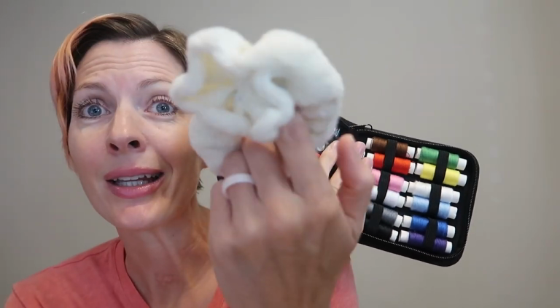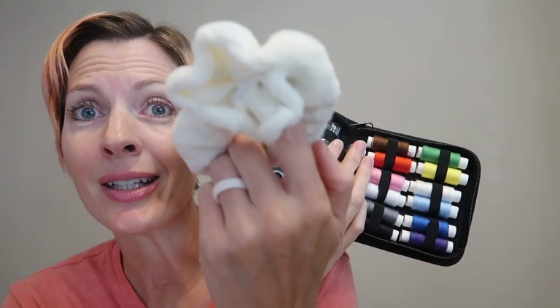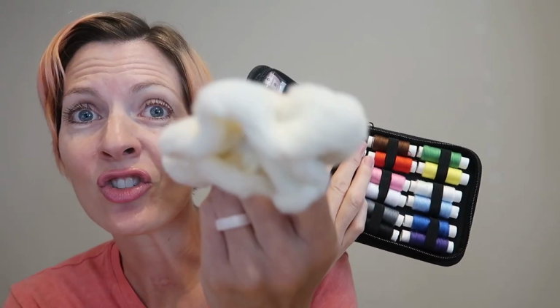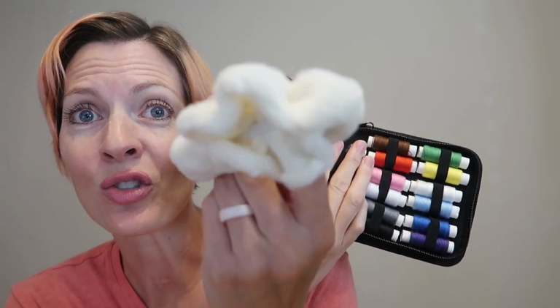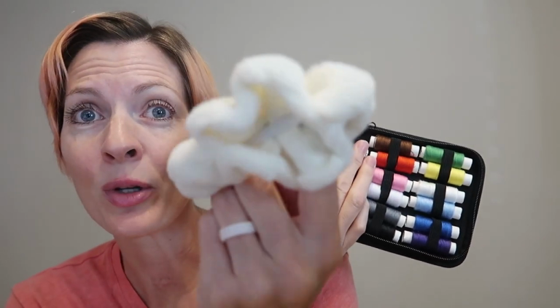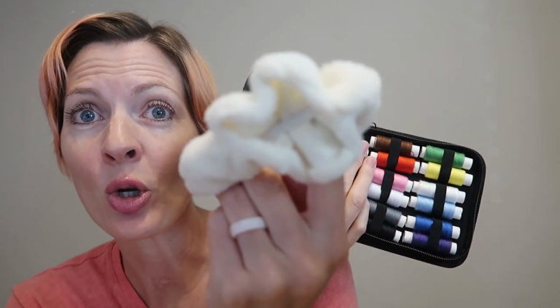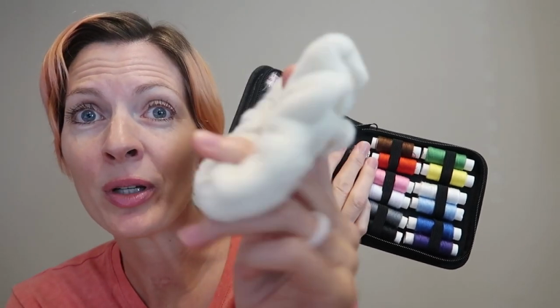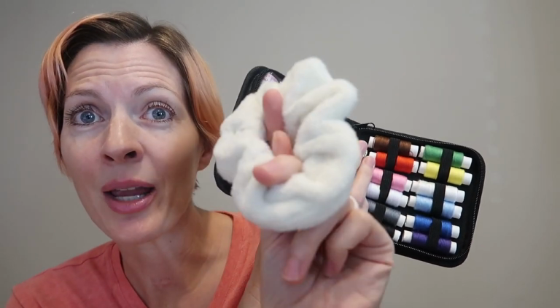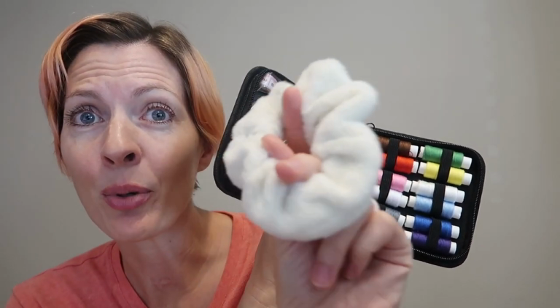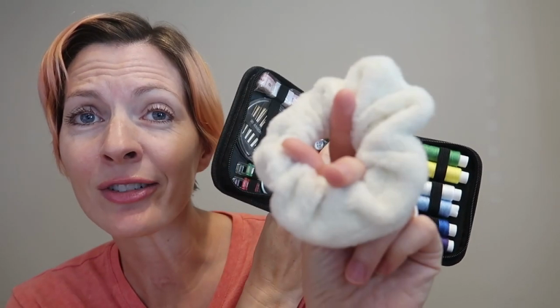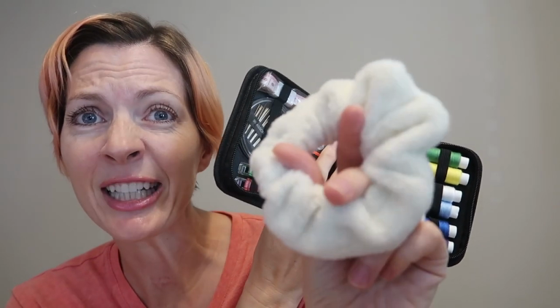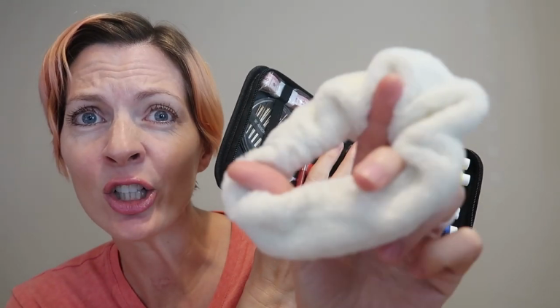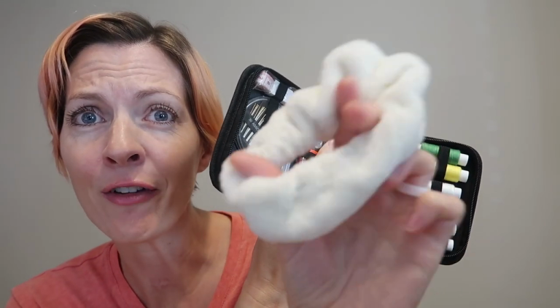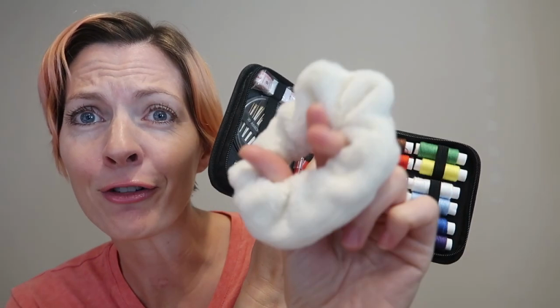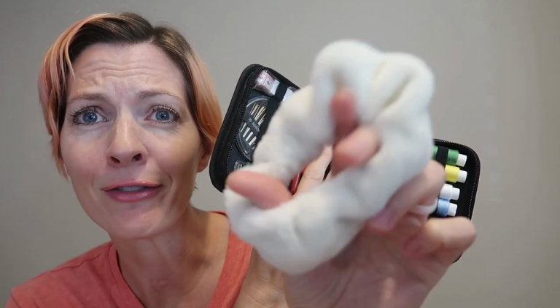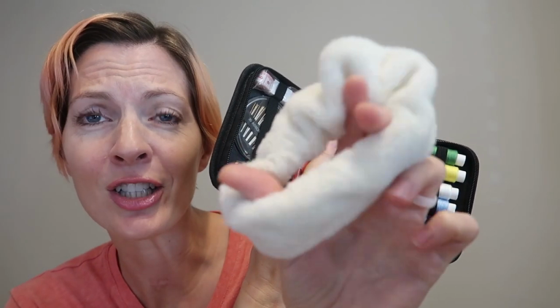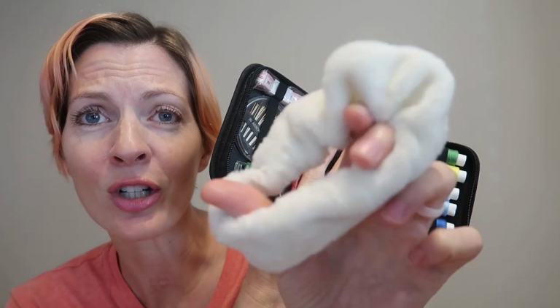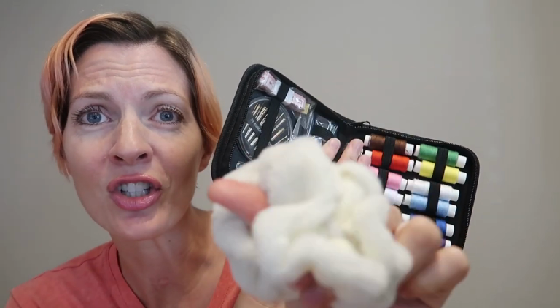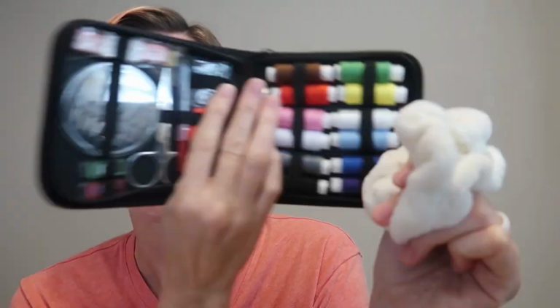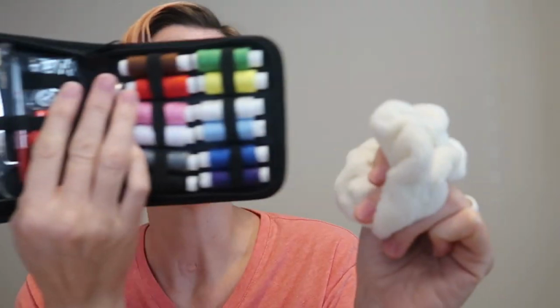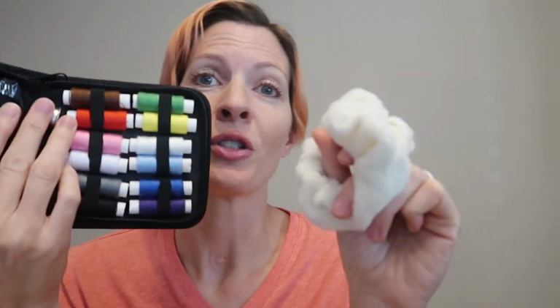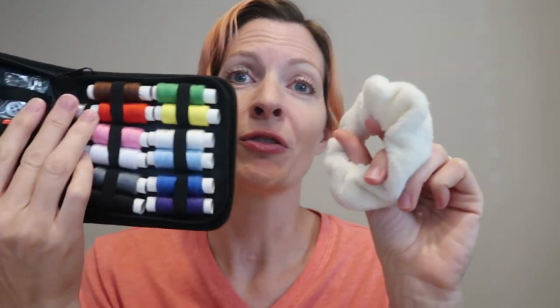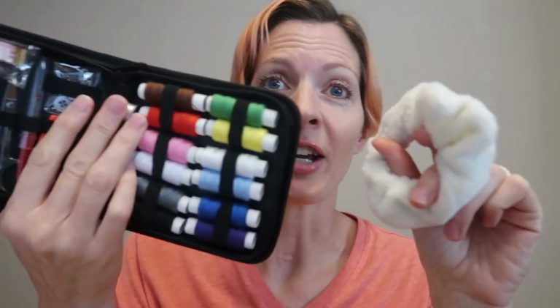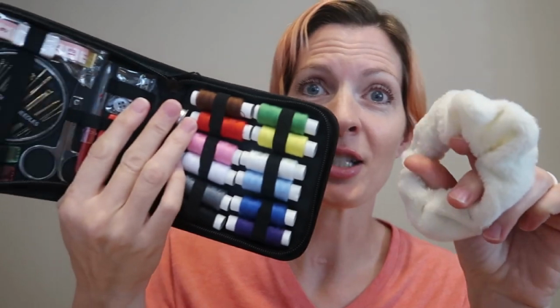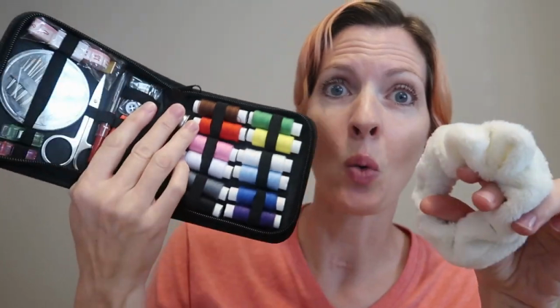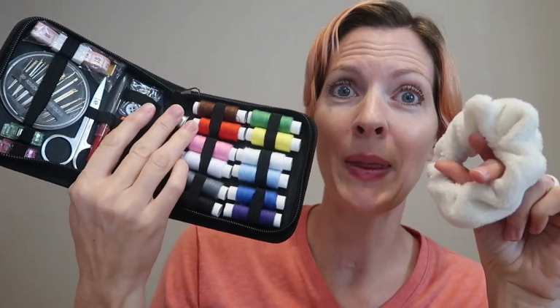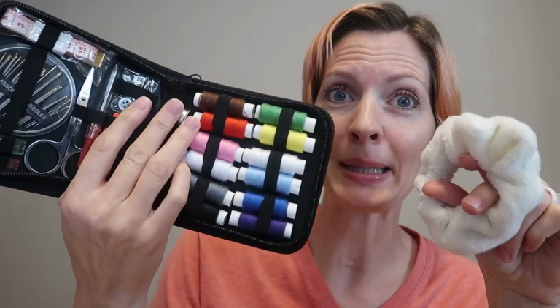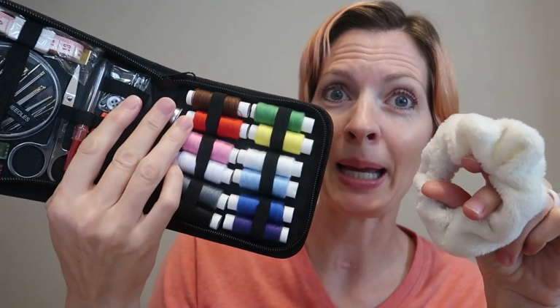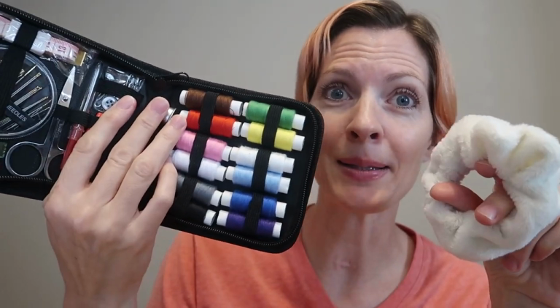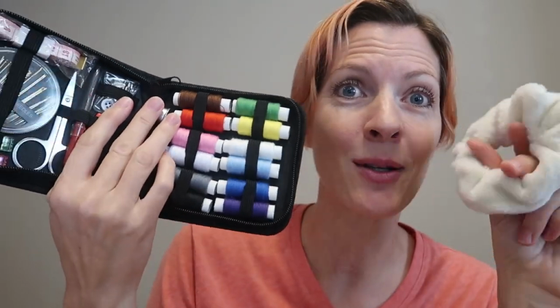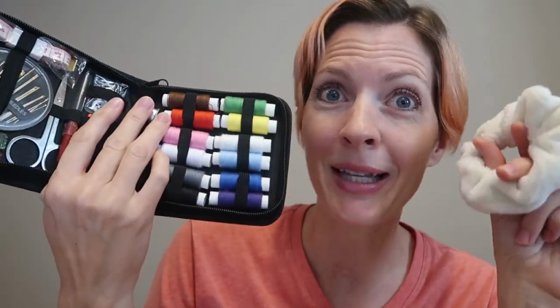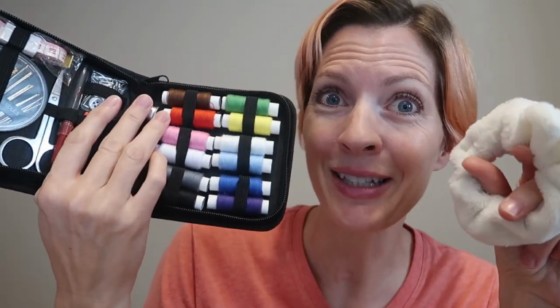My kids just ripped open a perfectly good fluffy scrunchie that I'm going to fix with this kit, so let's go.